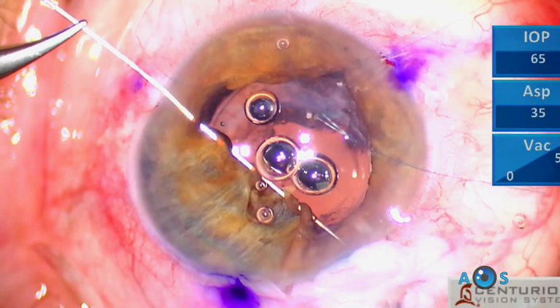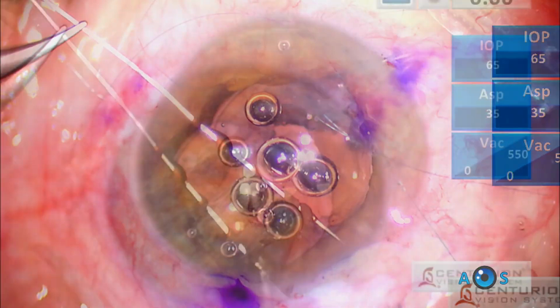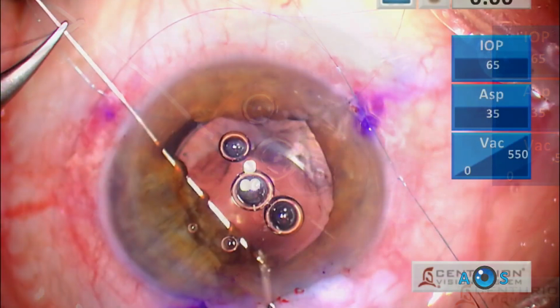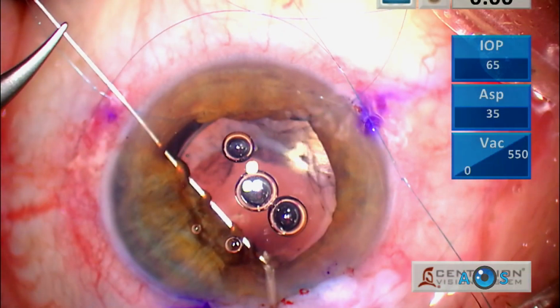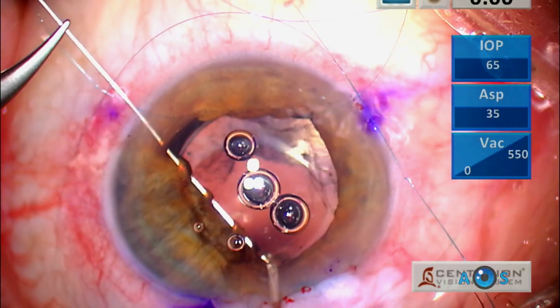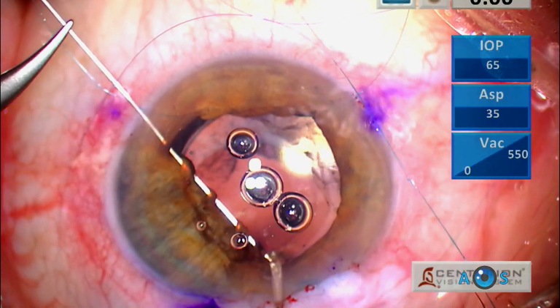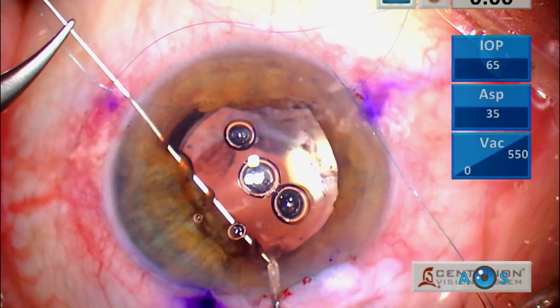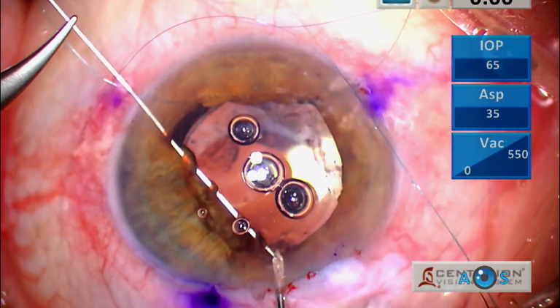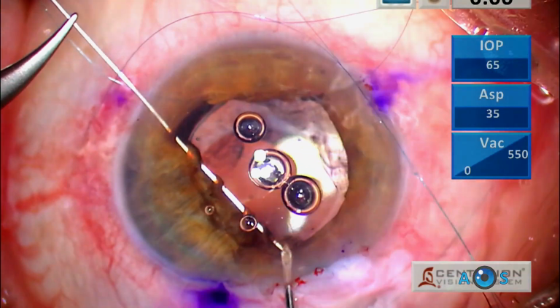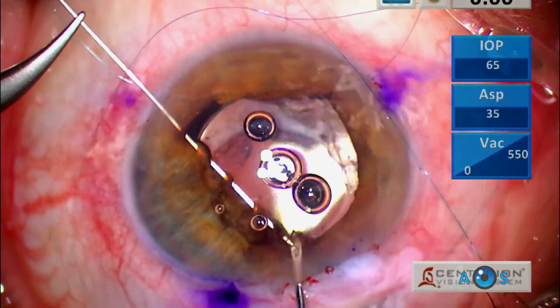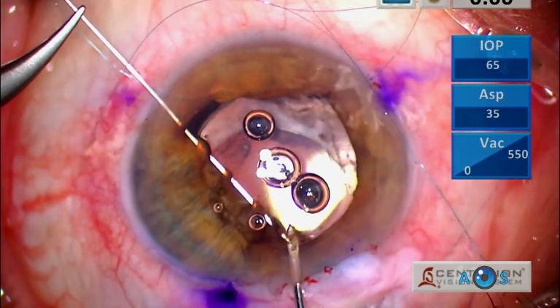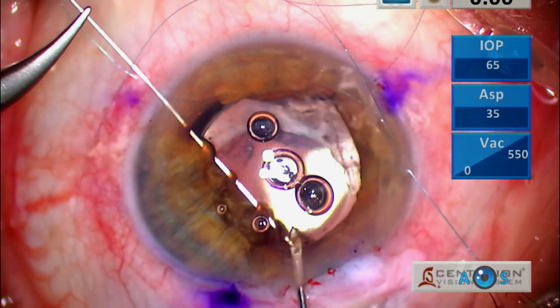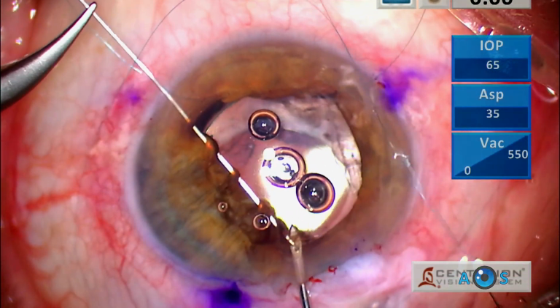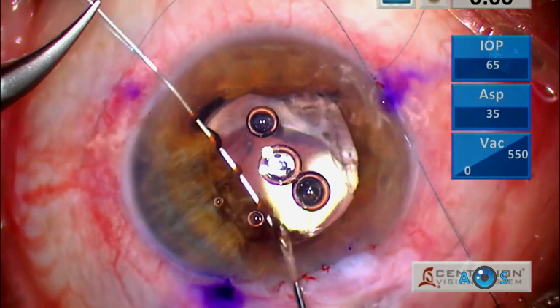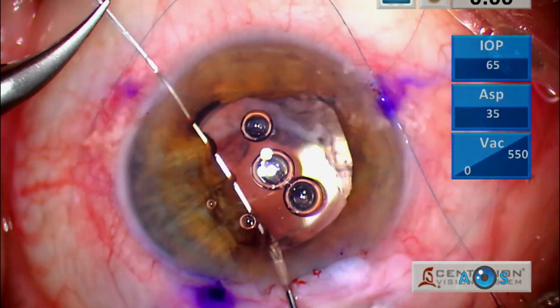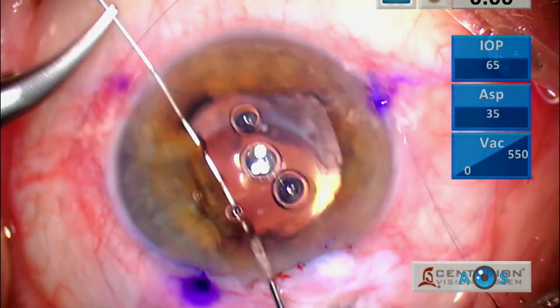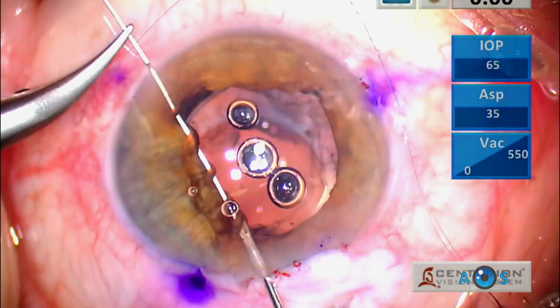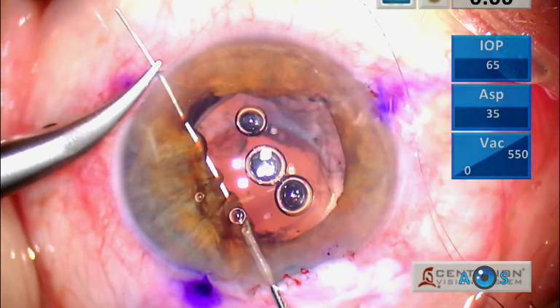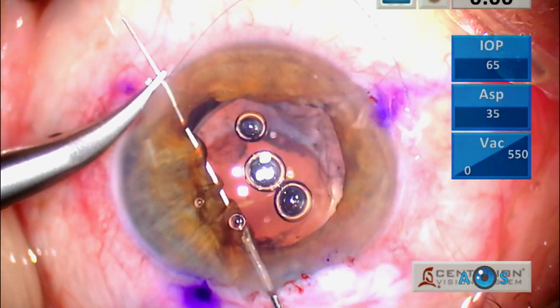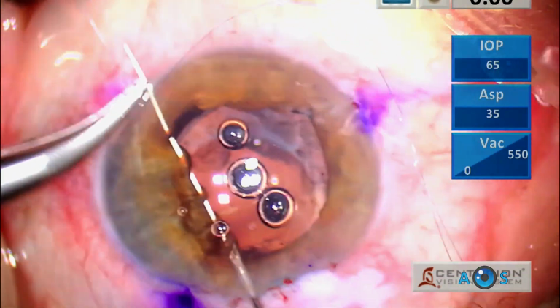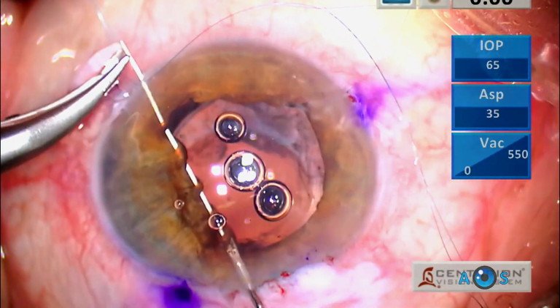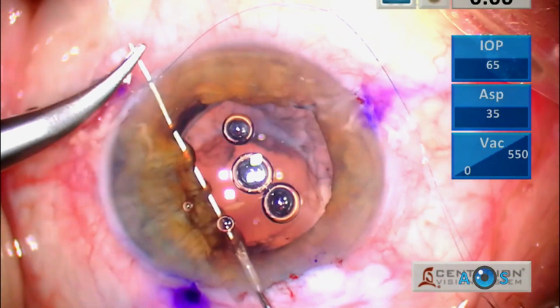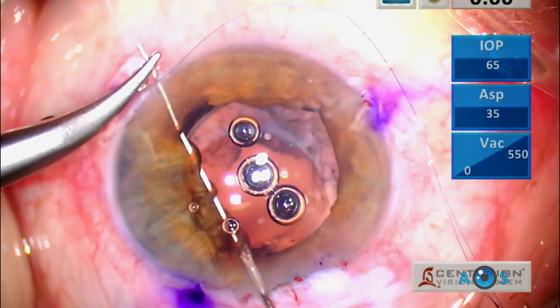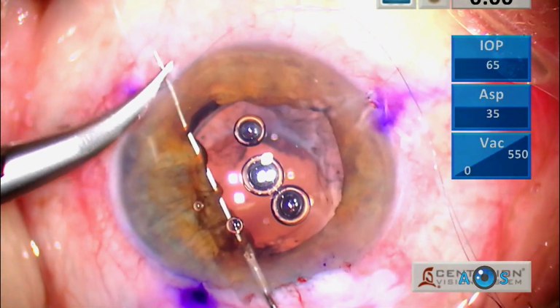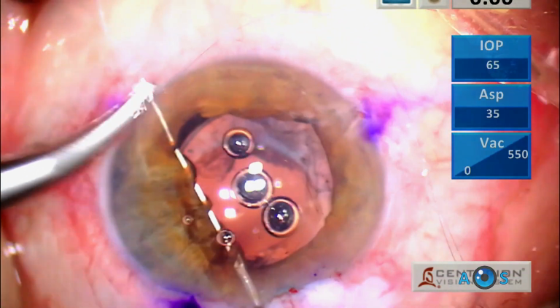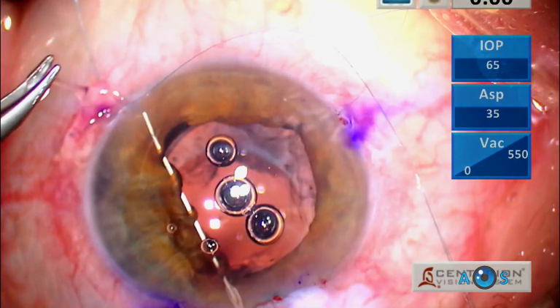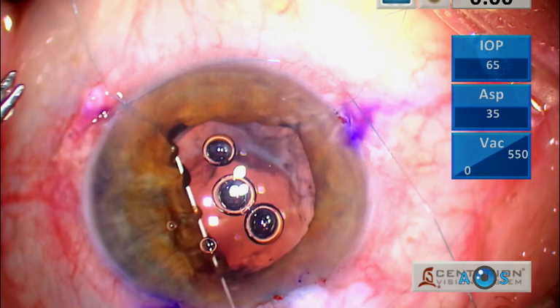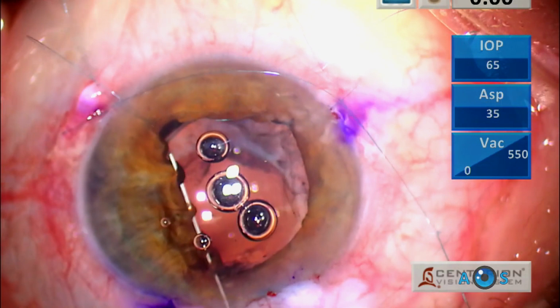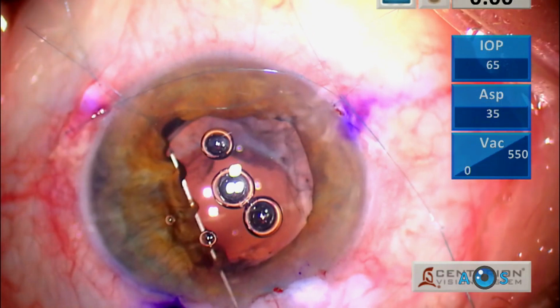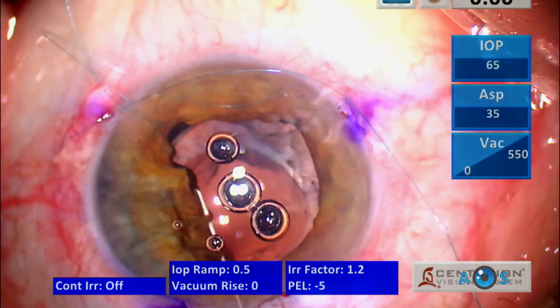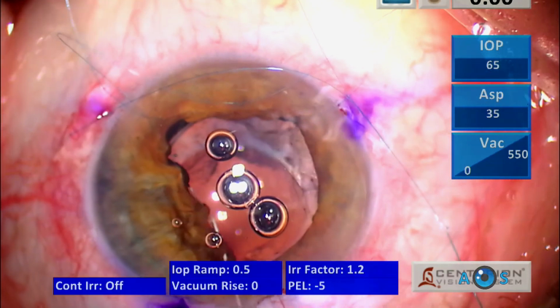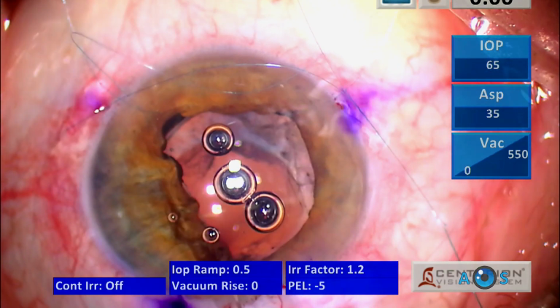A guiding needle is inserted through a superior corneal side port to retrieve the second straight needle.